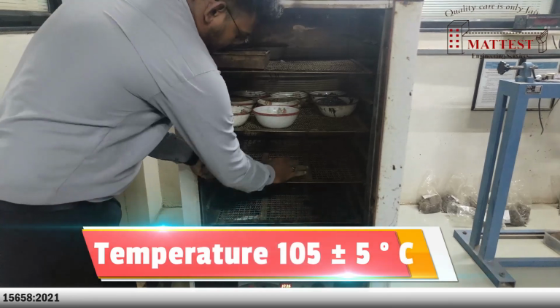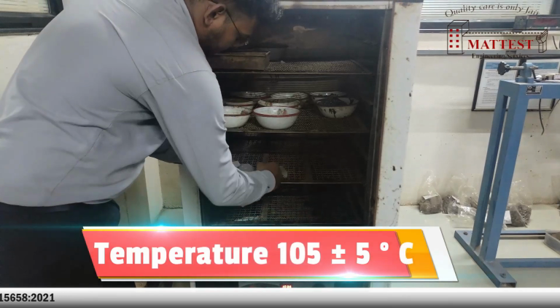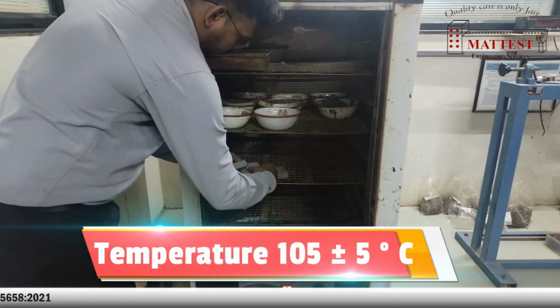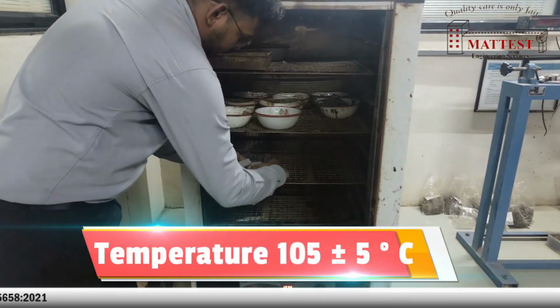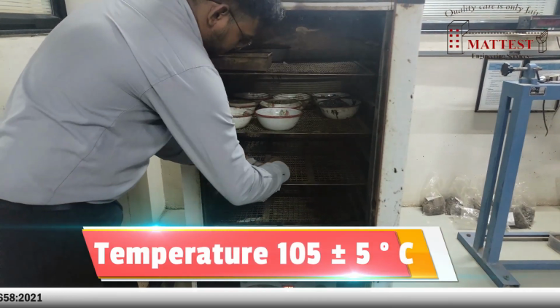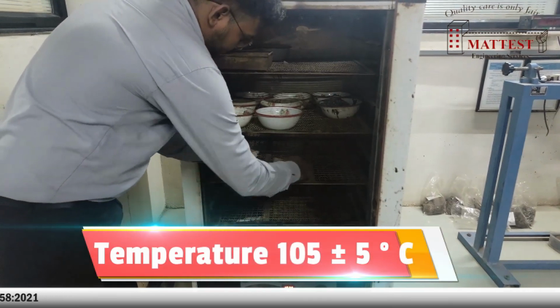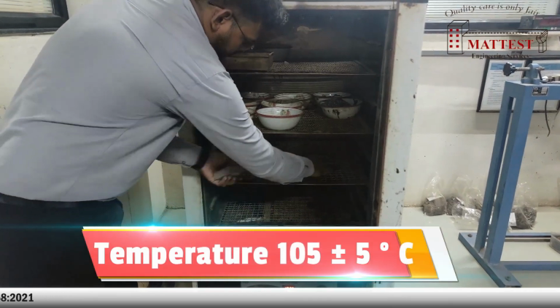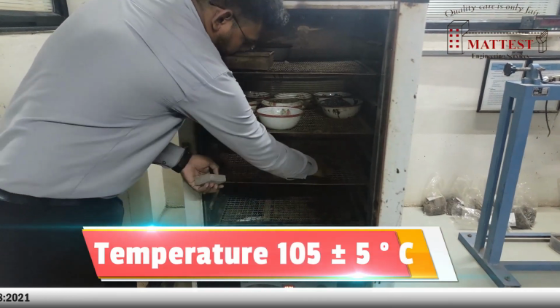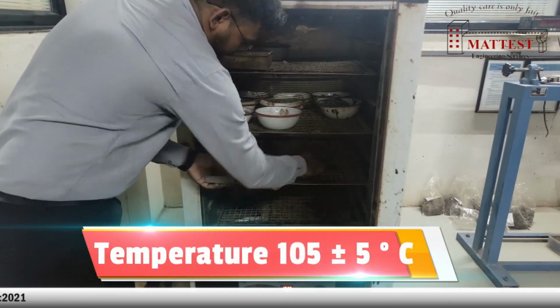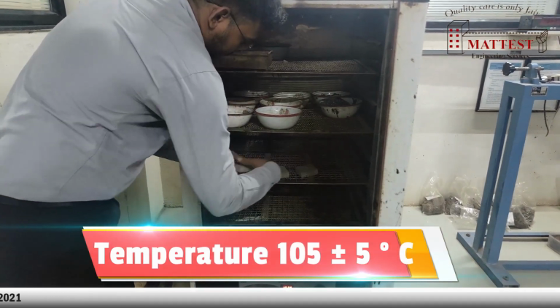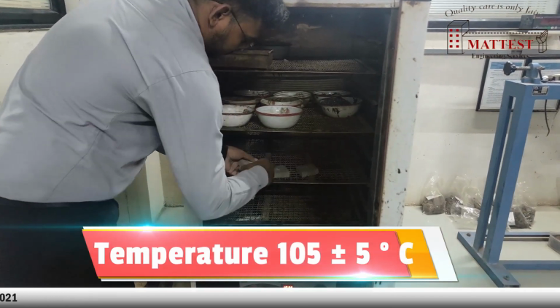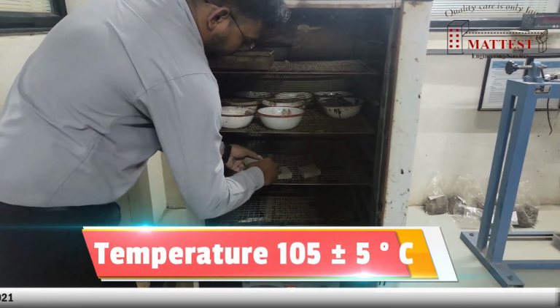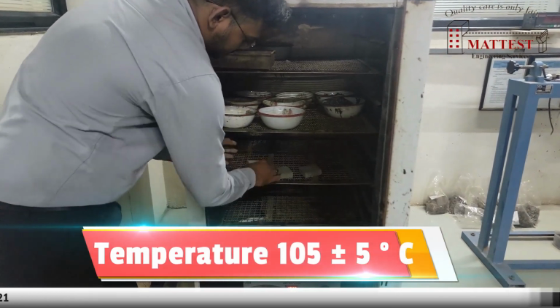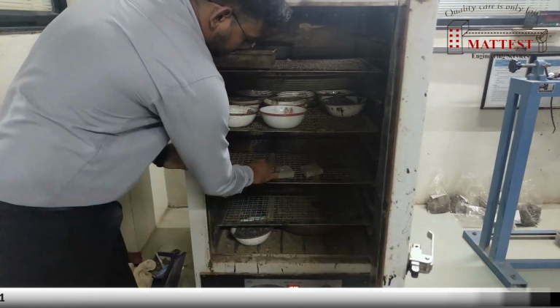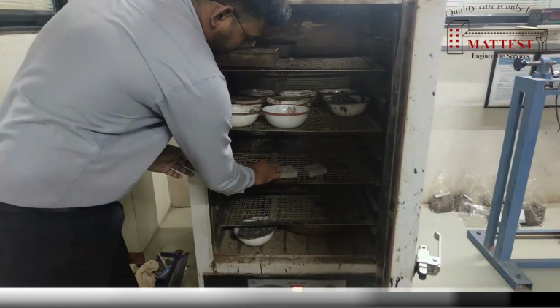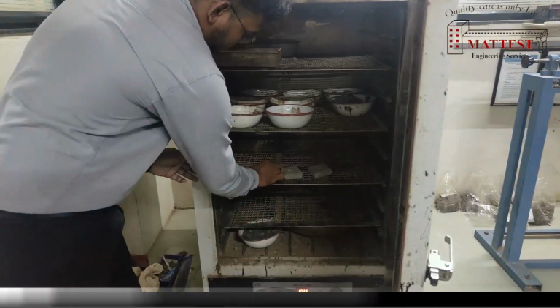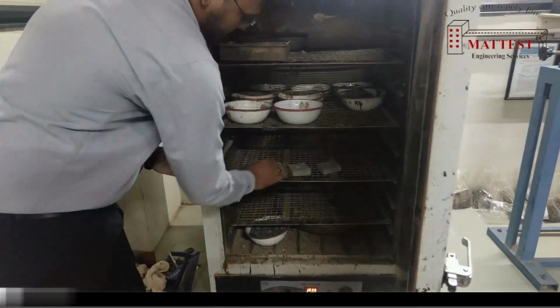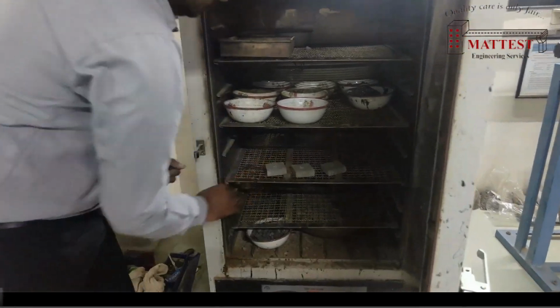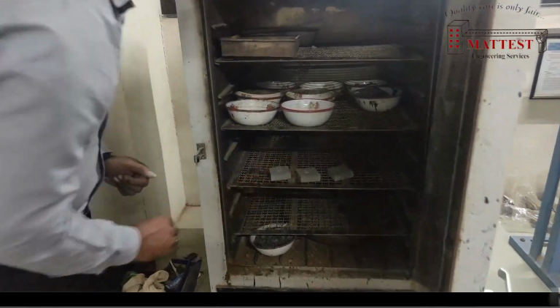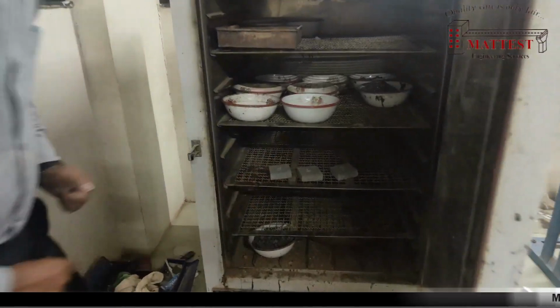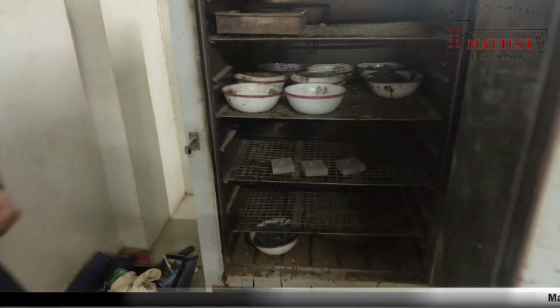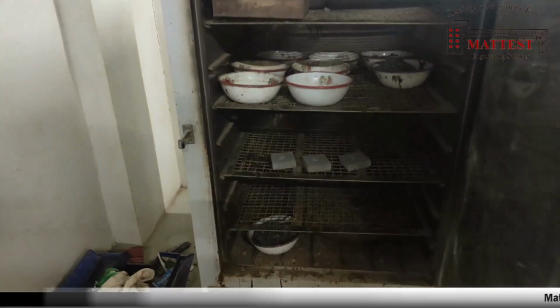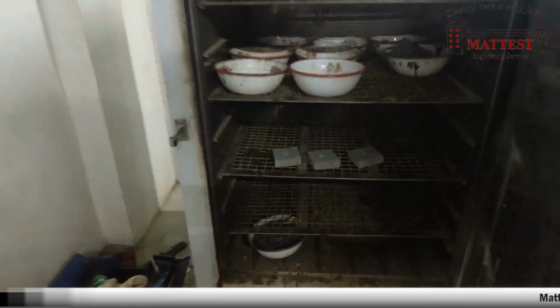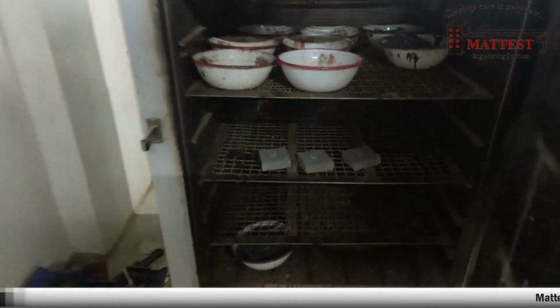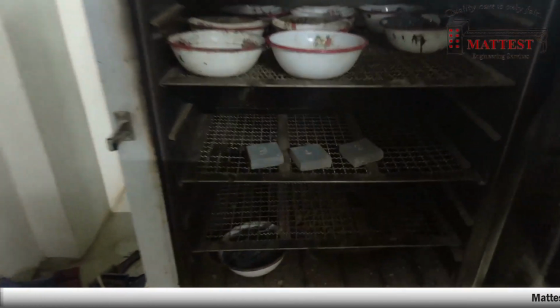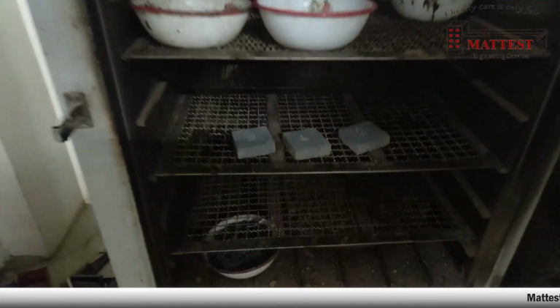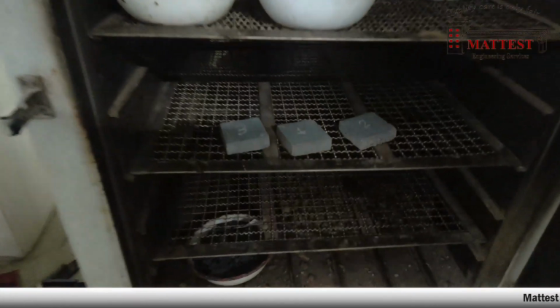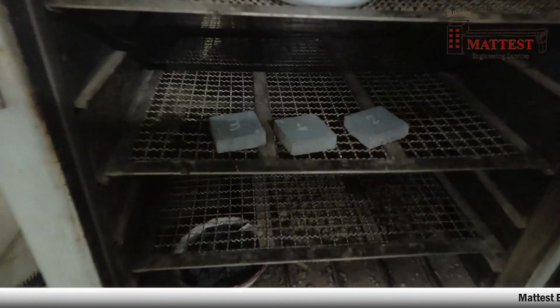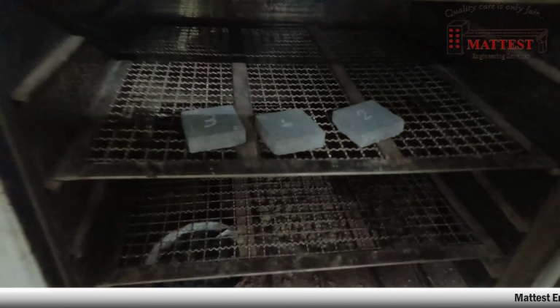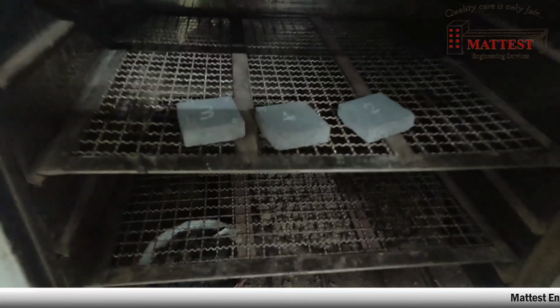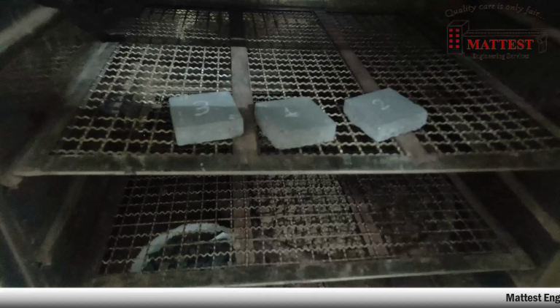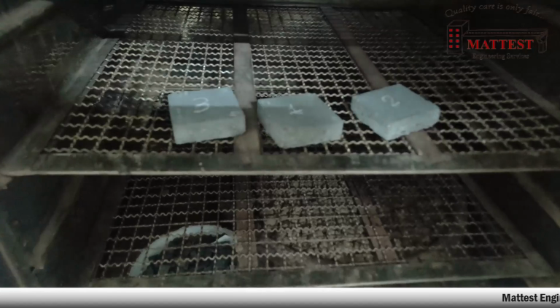Testing dry specimens: the specimens shall be dried to constant mass at a temperature of 105 plus or minus 5 degrees Celsius.